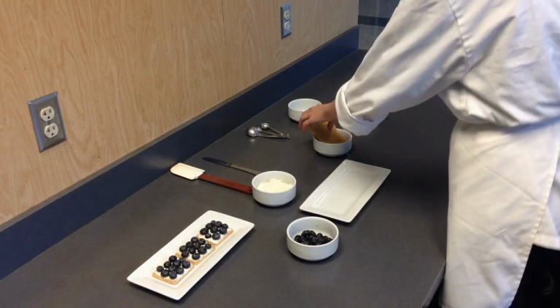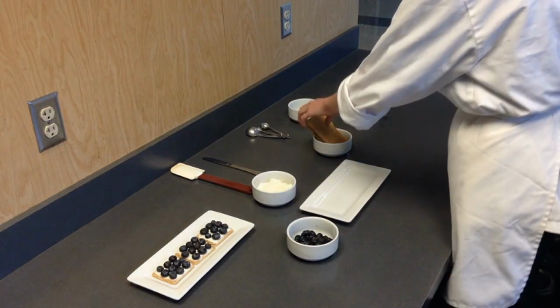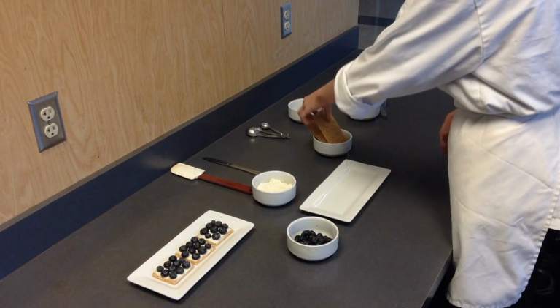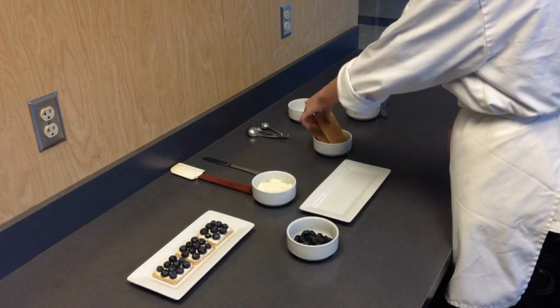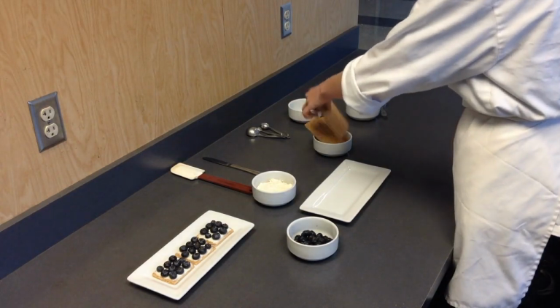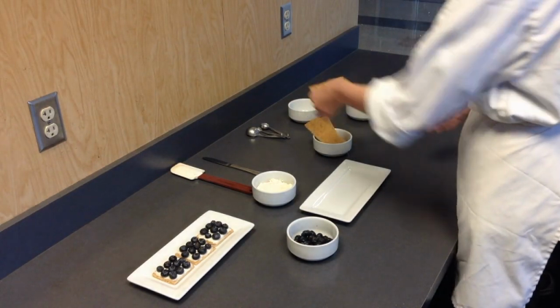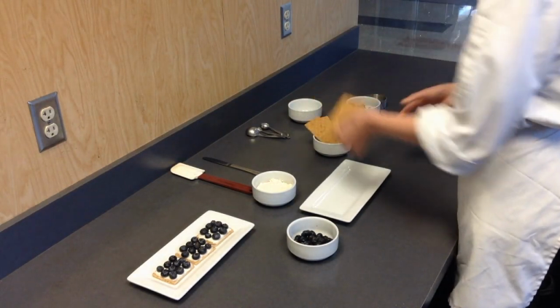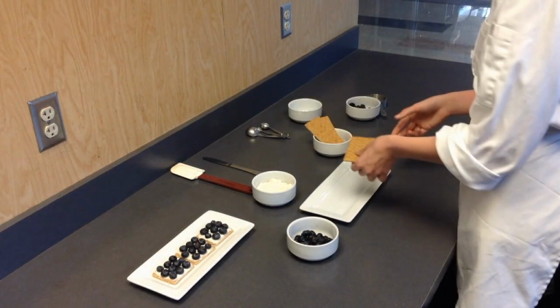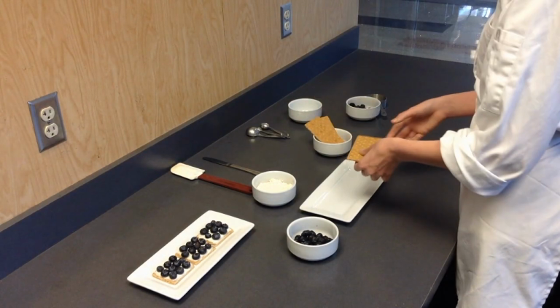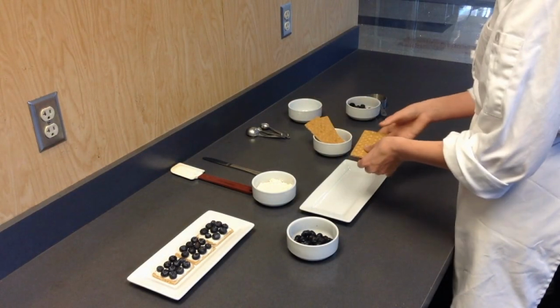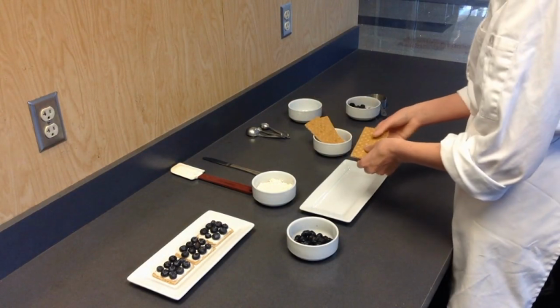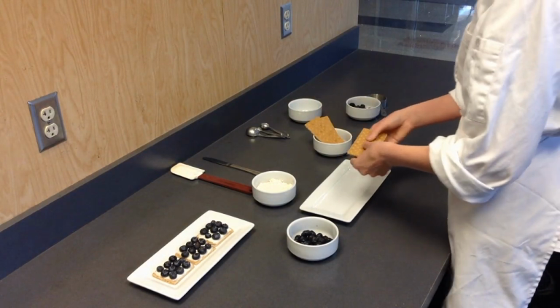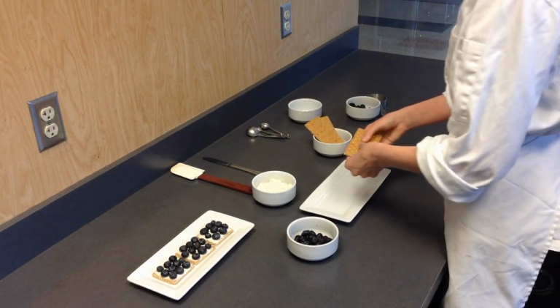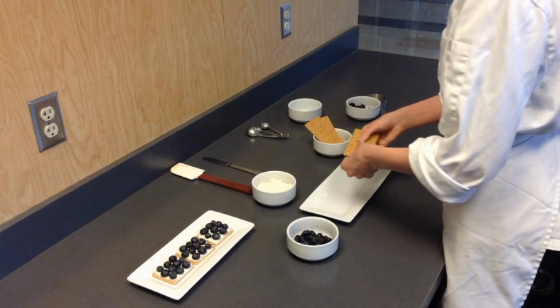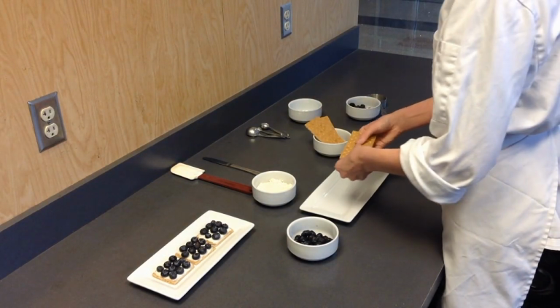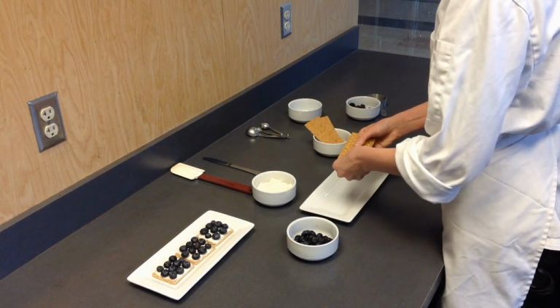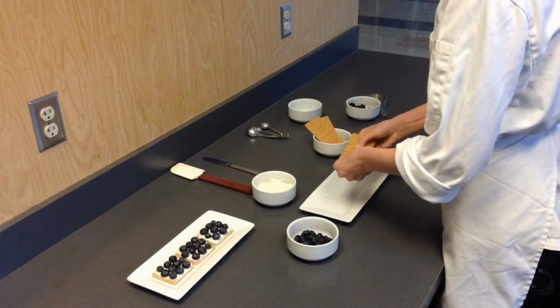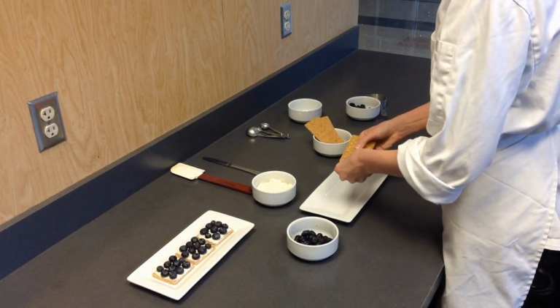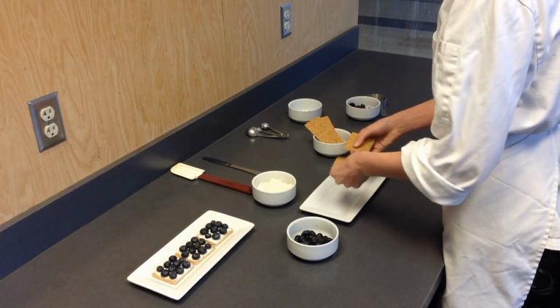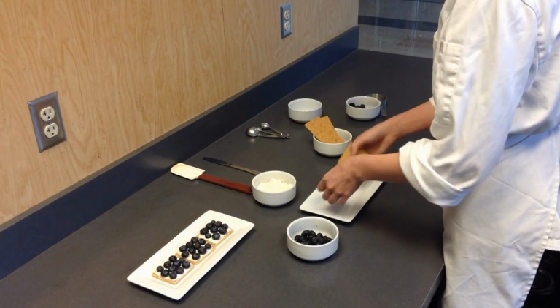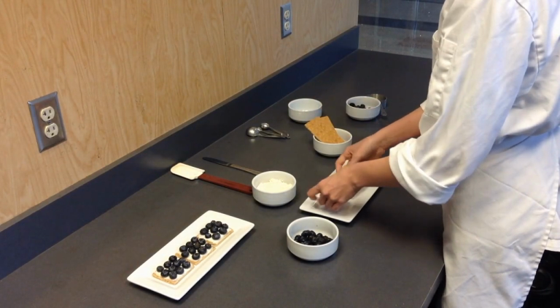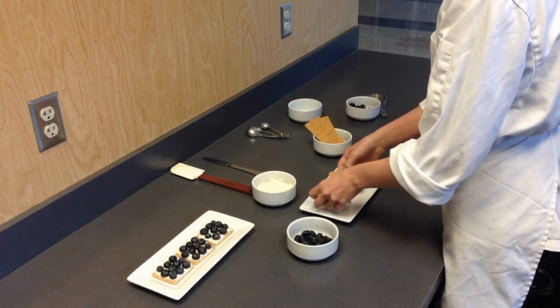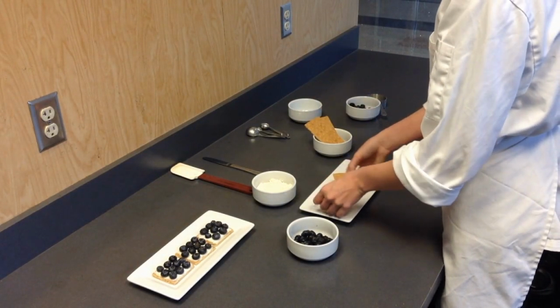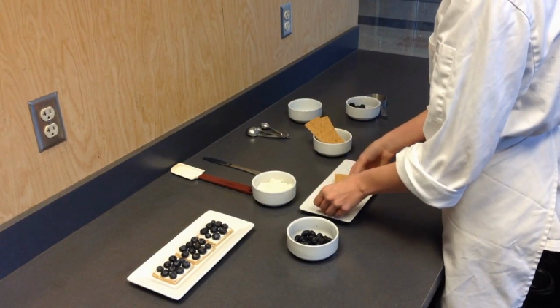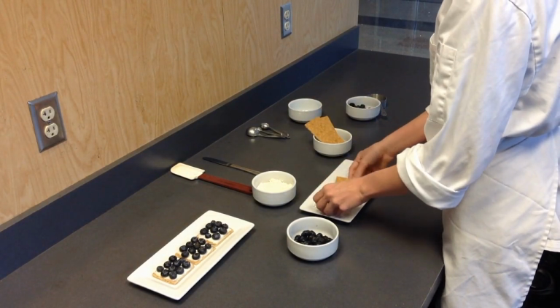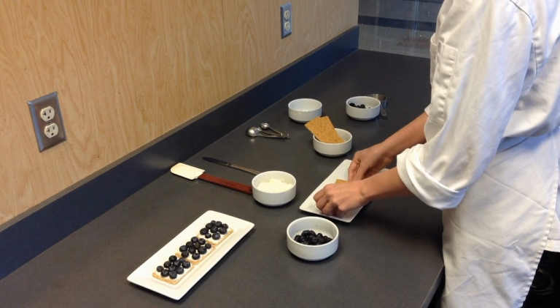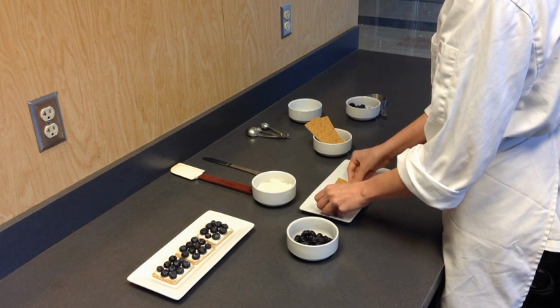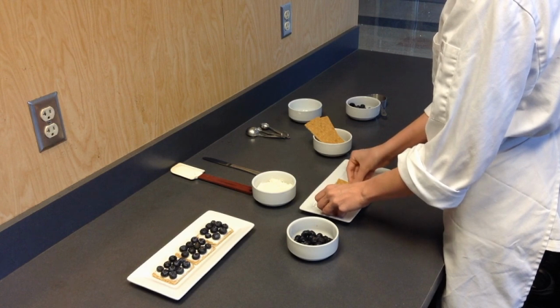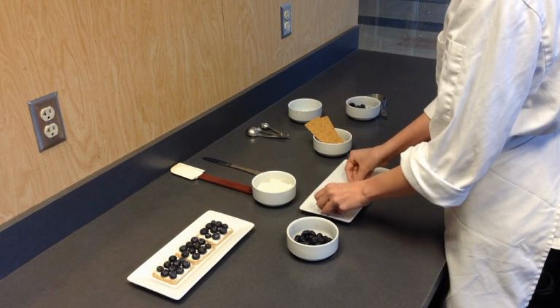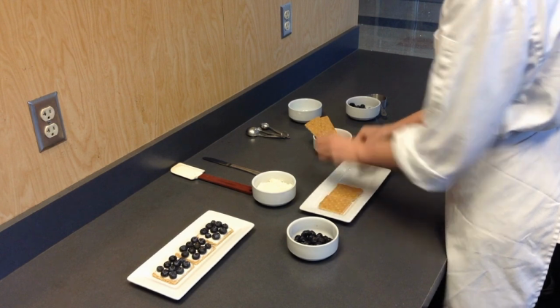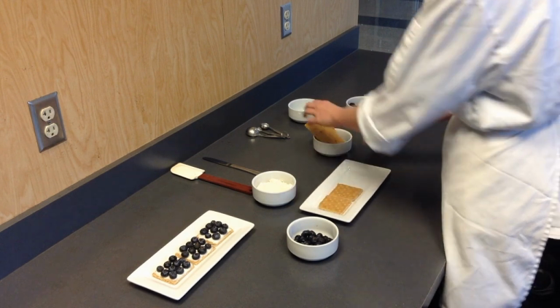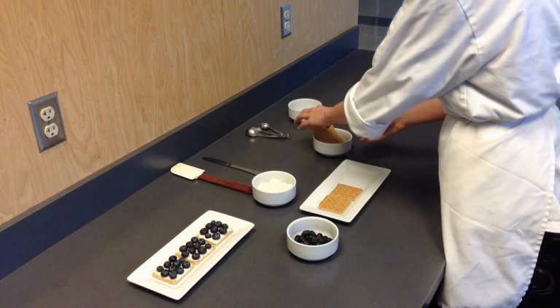You're going to need four squares of the graham cracker. Now we're just going to set them on the plates.